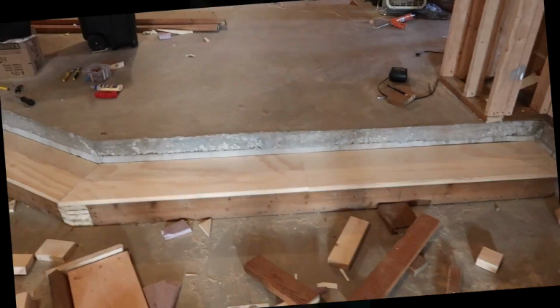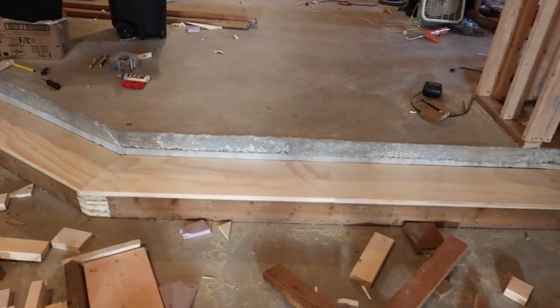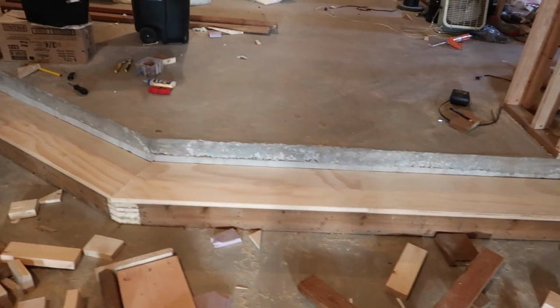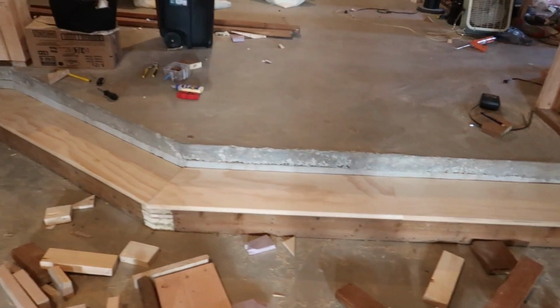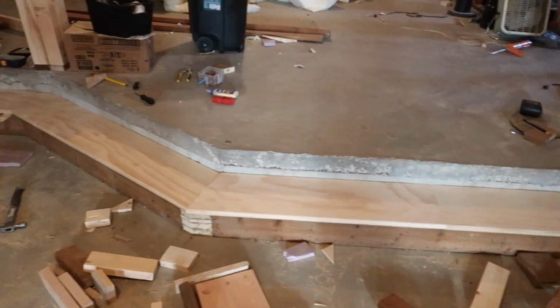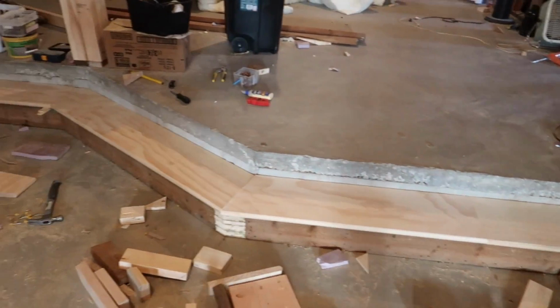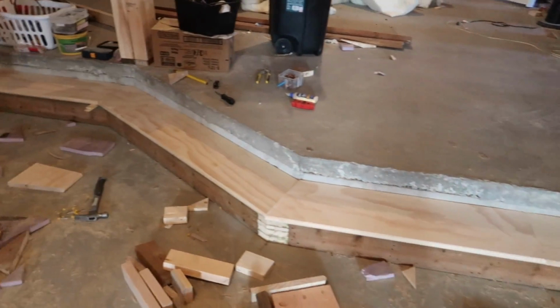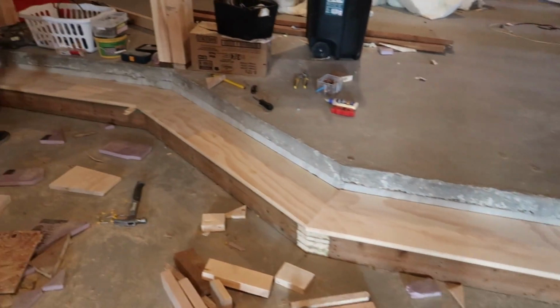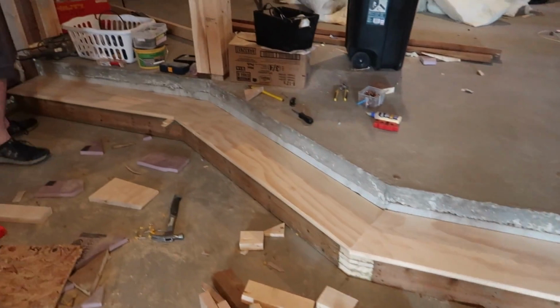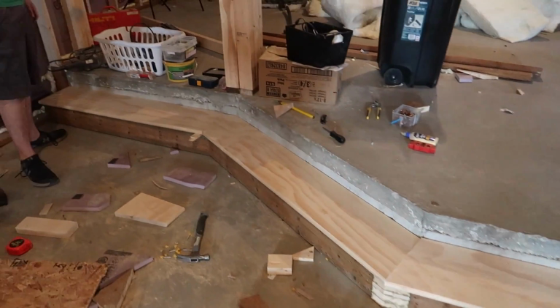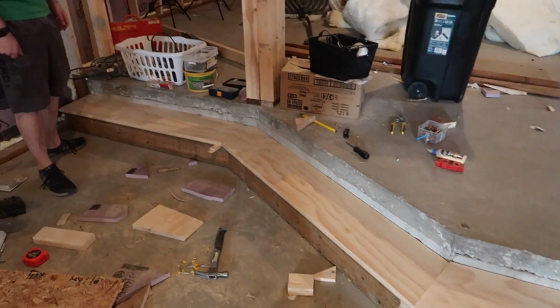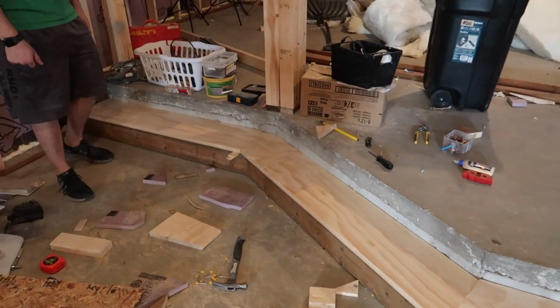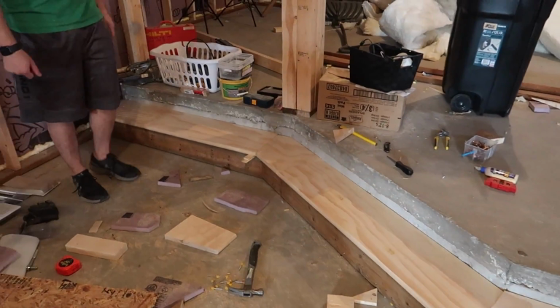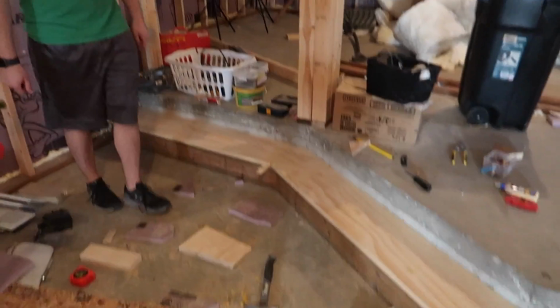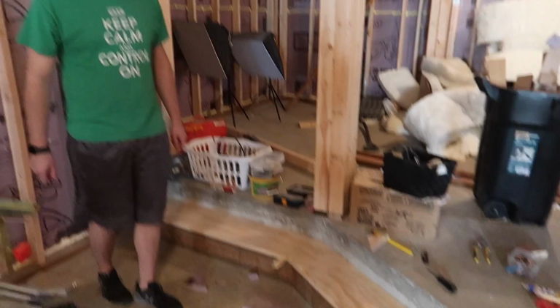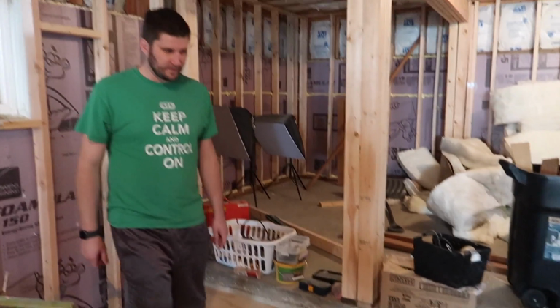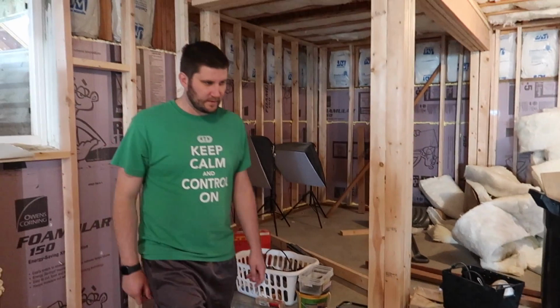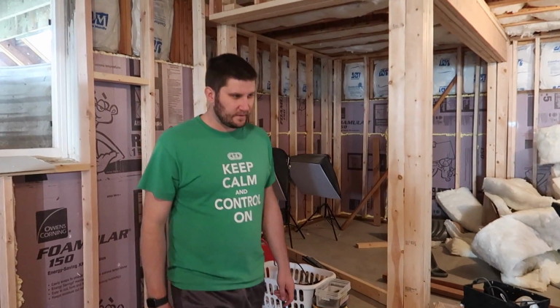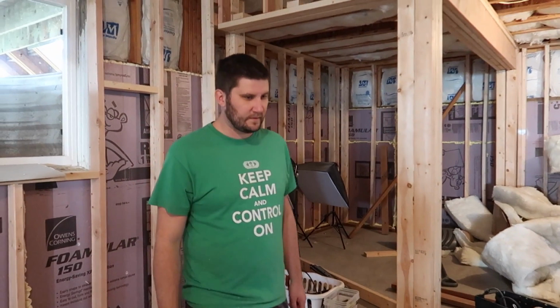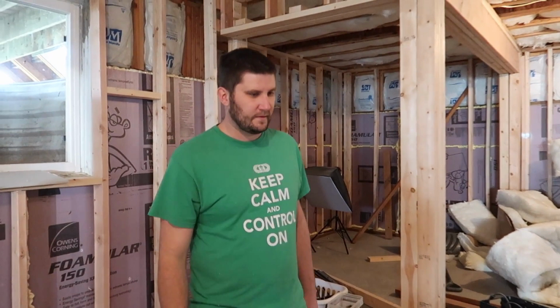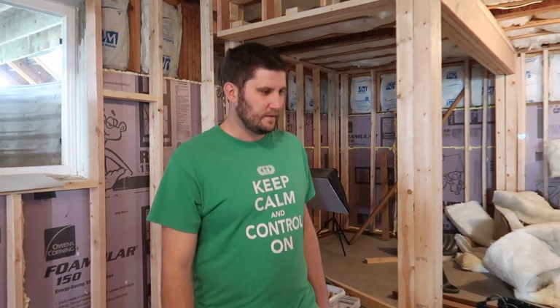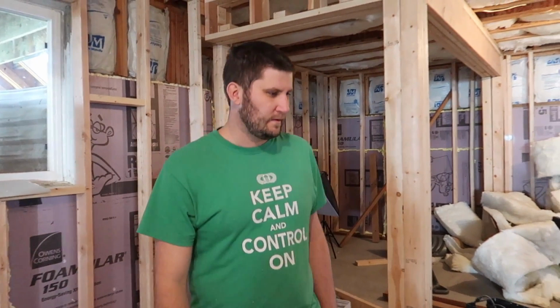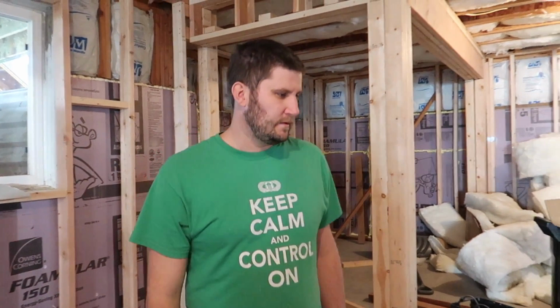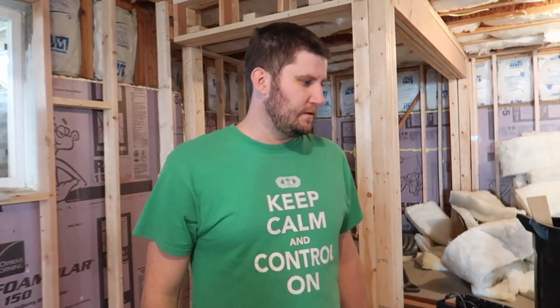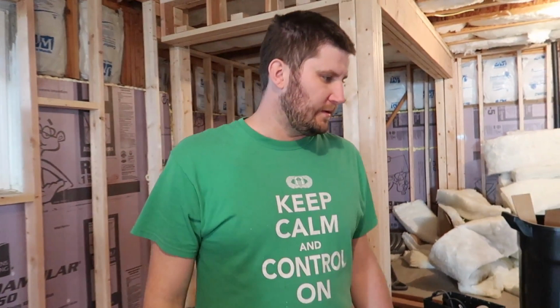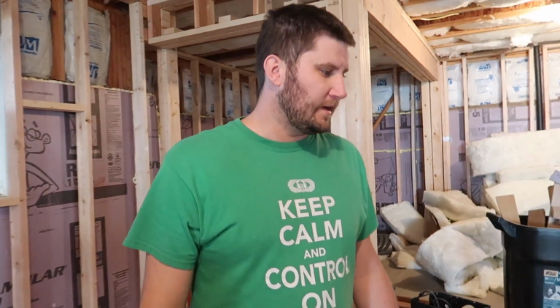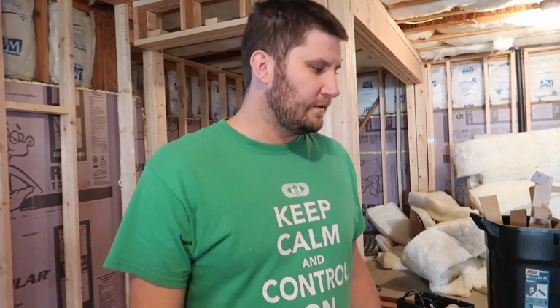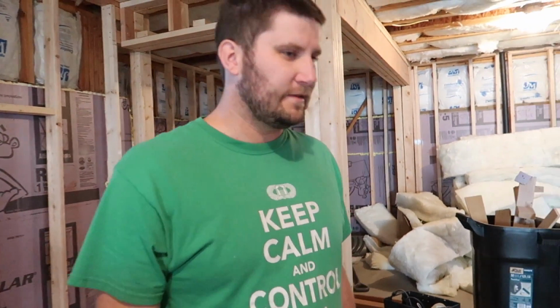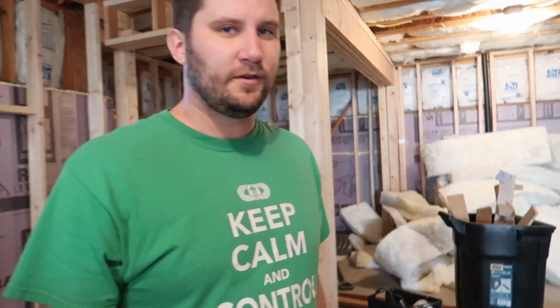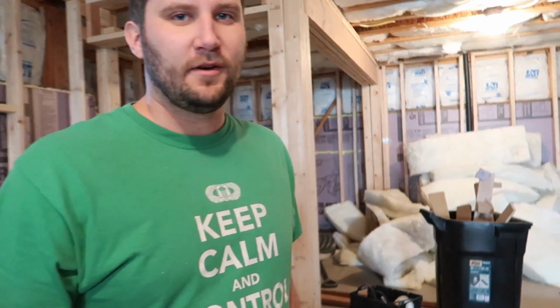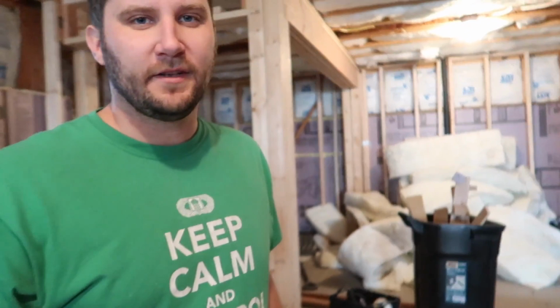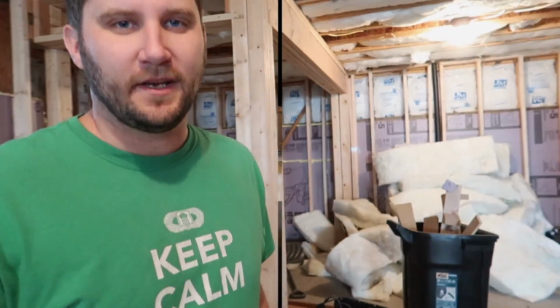We have stairs! This looks like a super easy job, but this took all day.